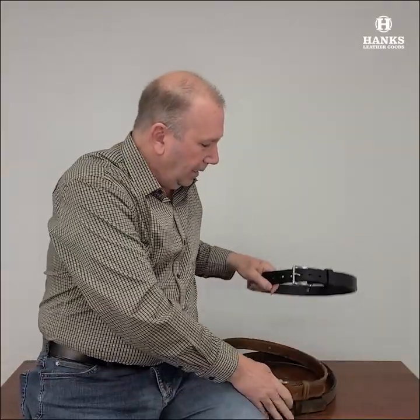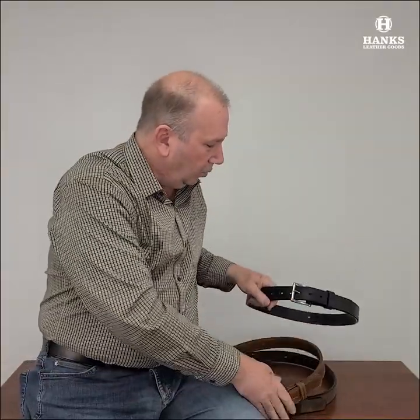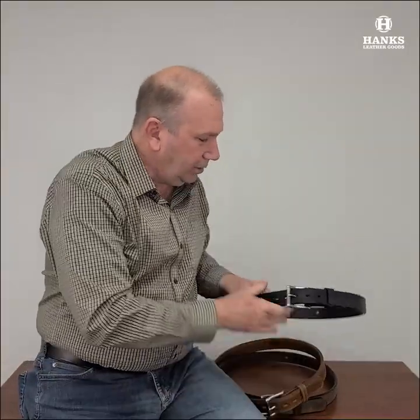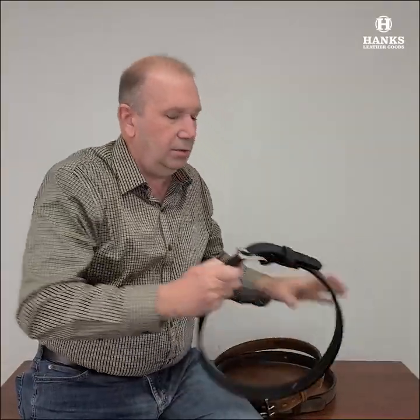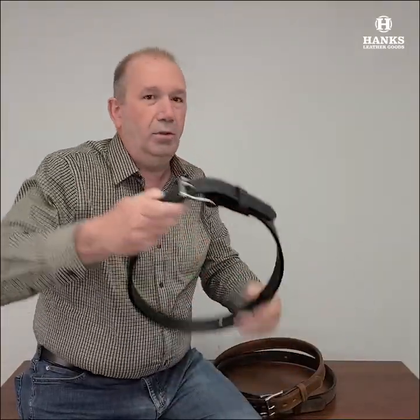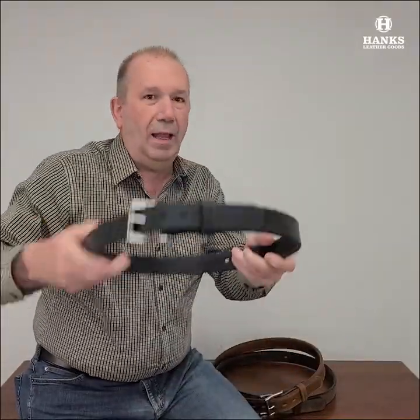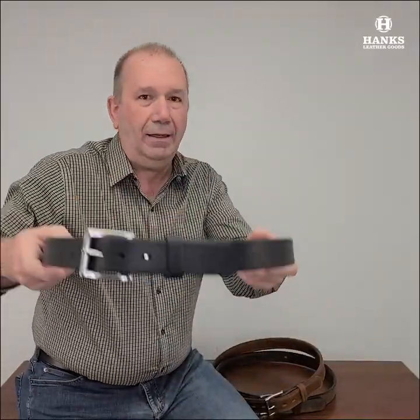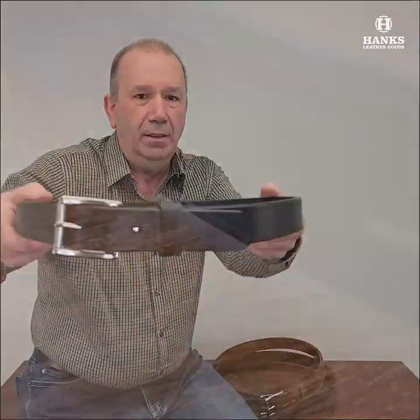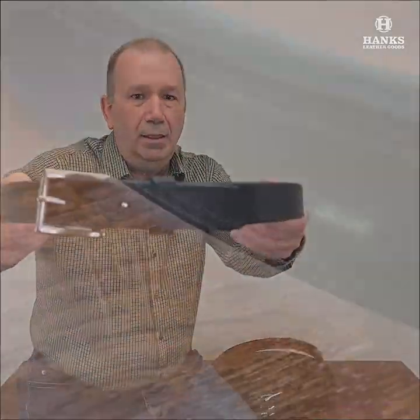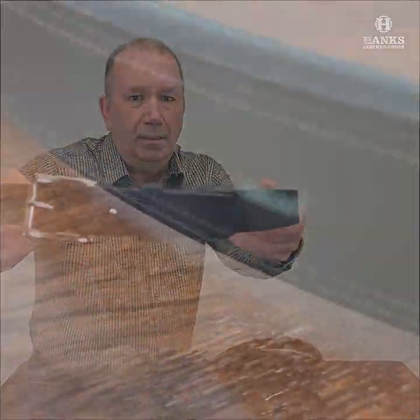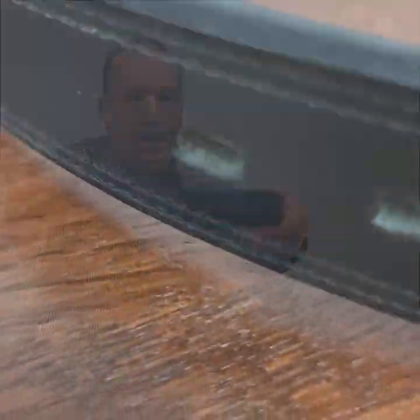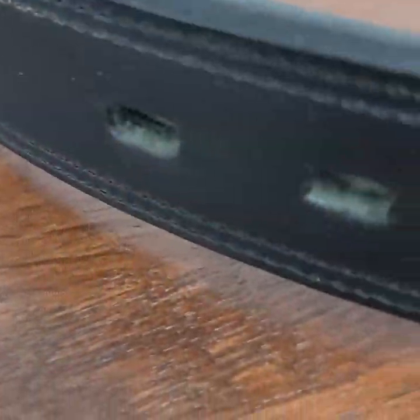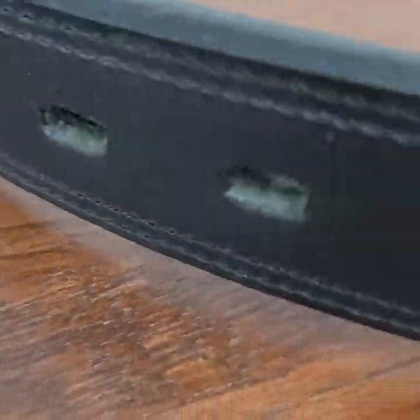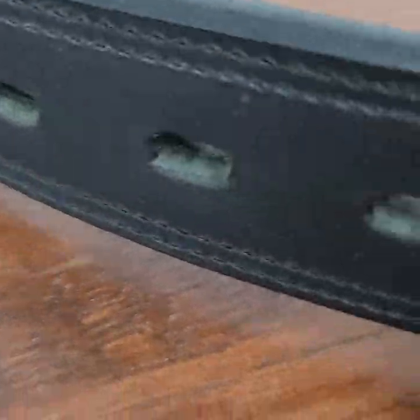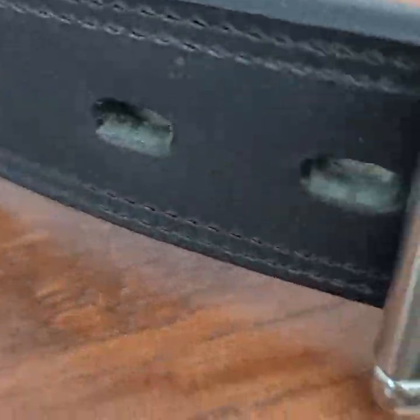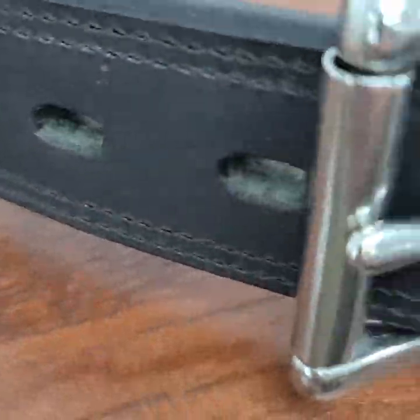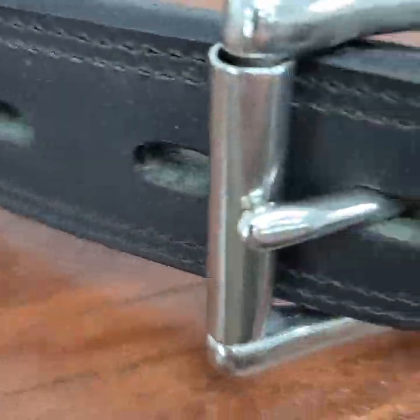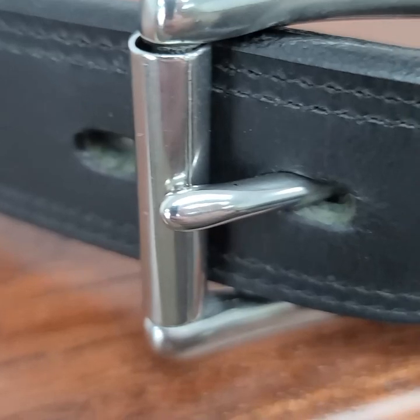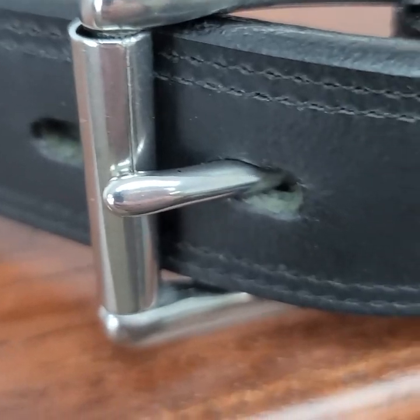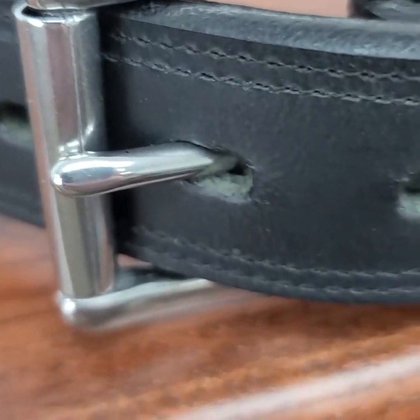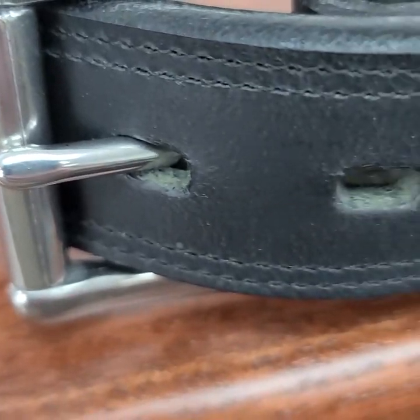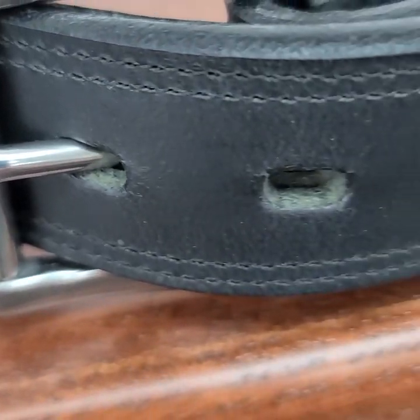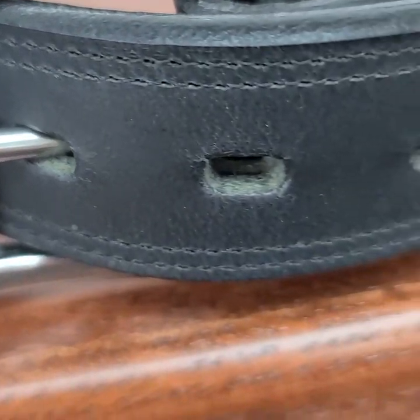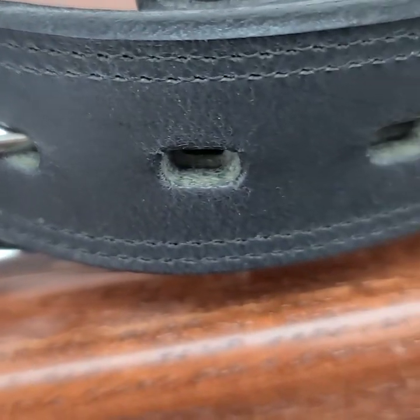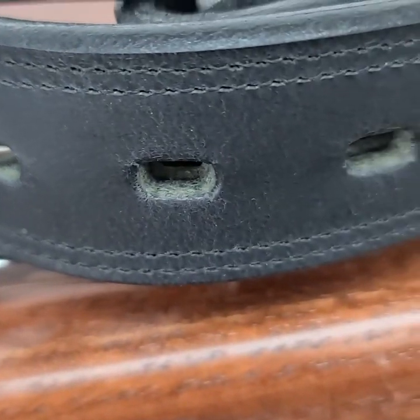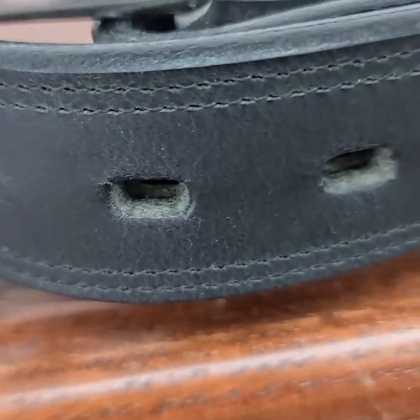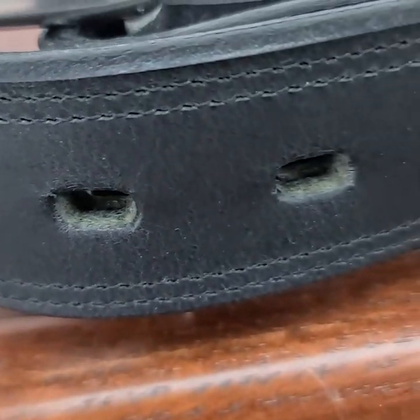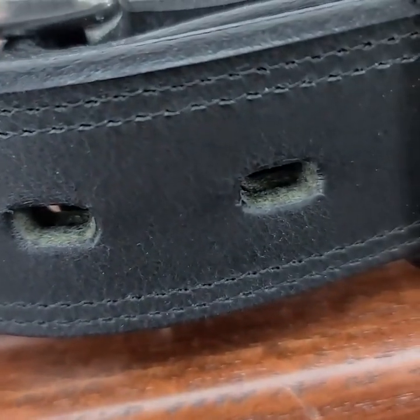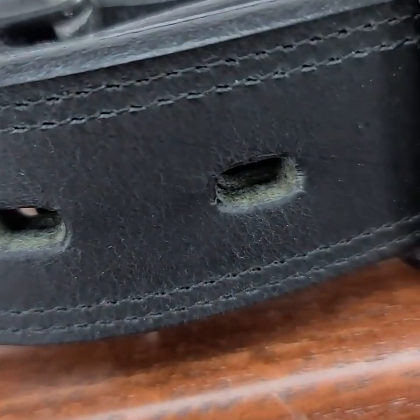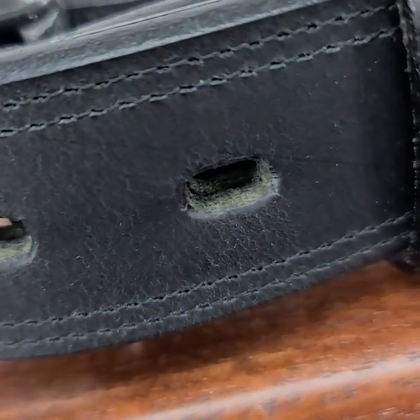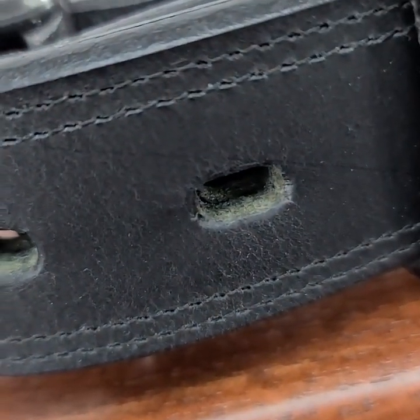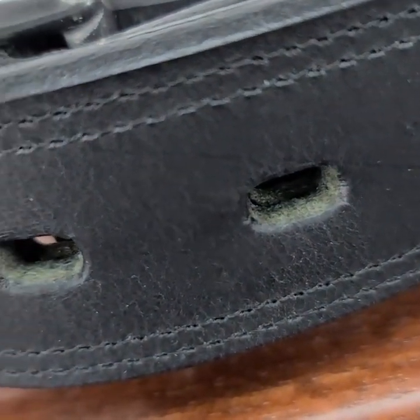And then of course, good old black. Every closet should have one of those. So if you need just a good rugged basic black belt, this will do the trick for you.